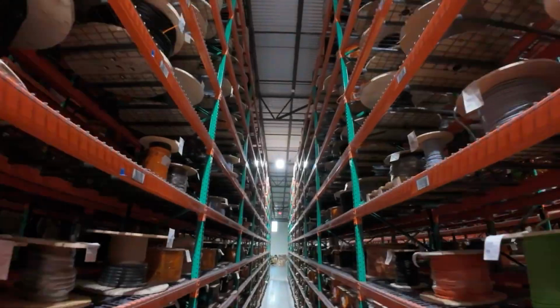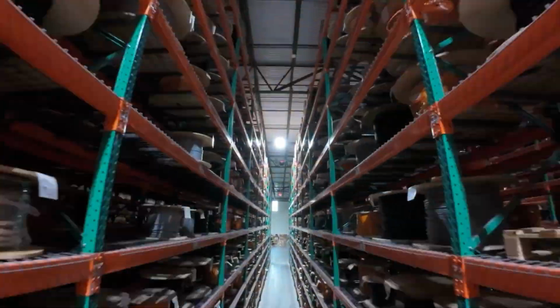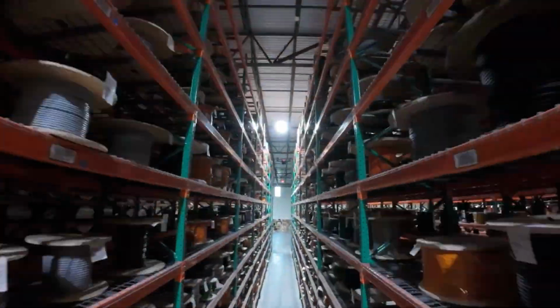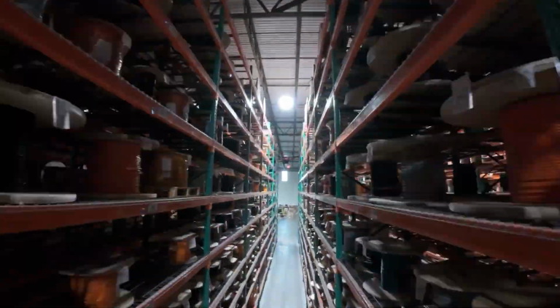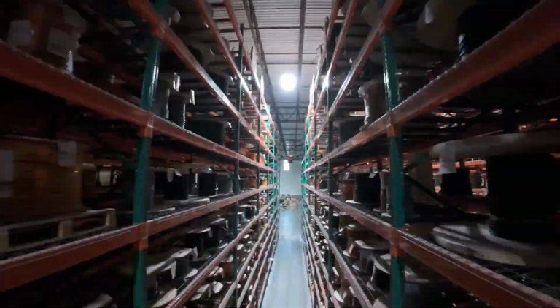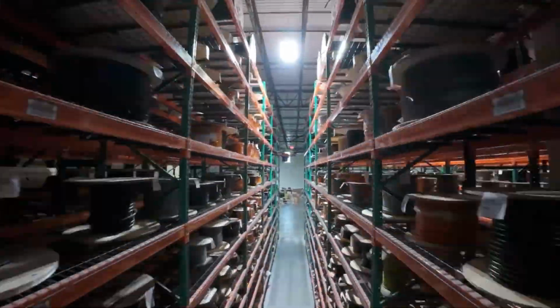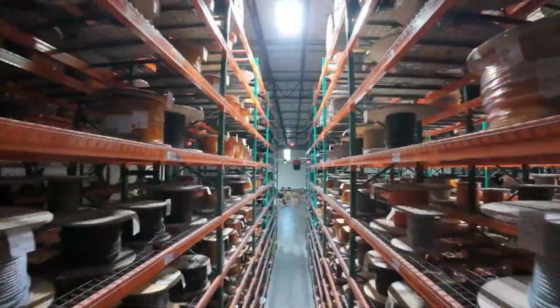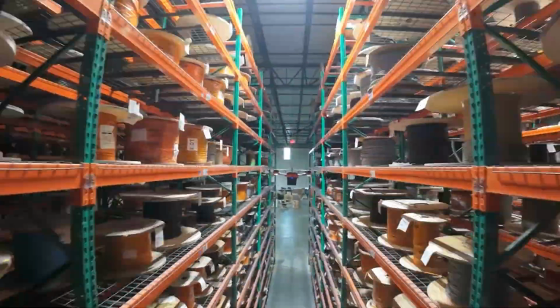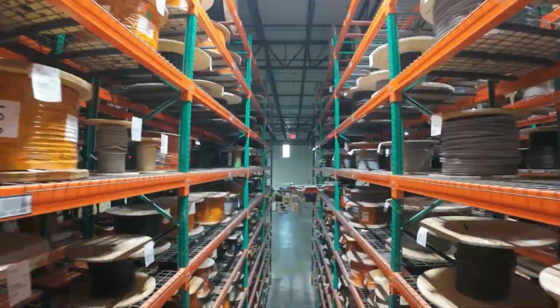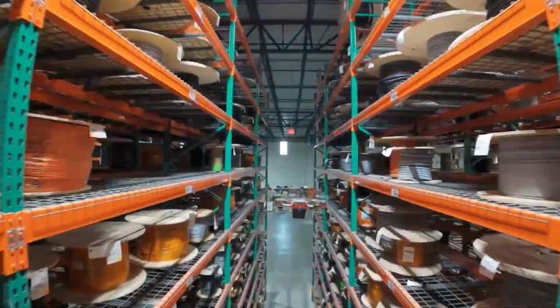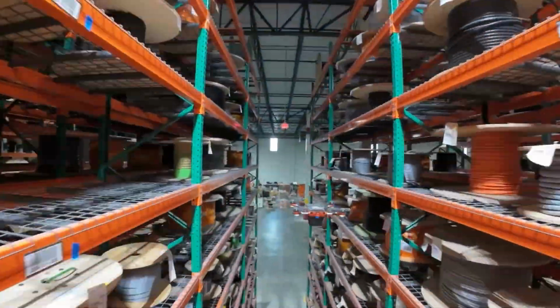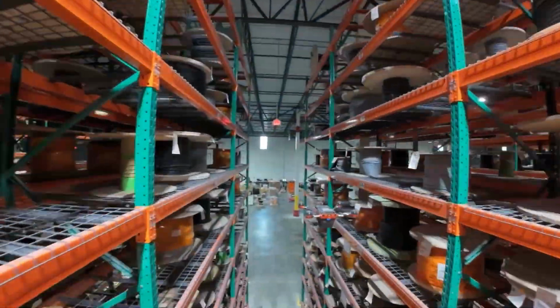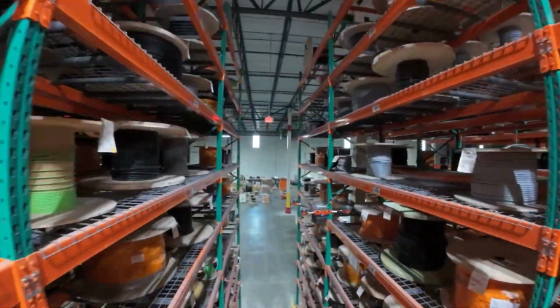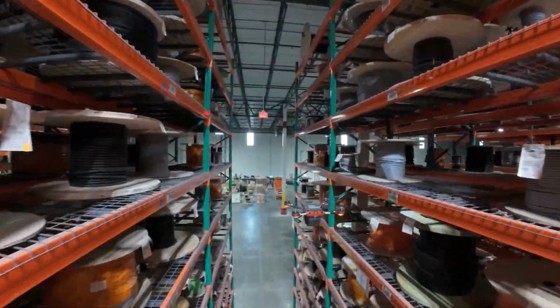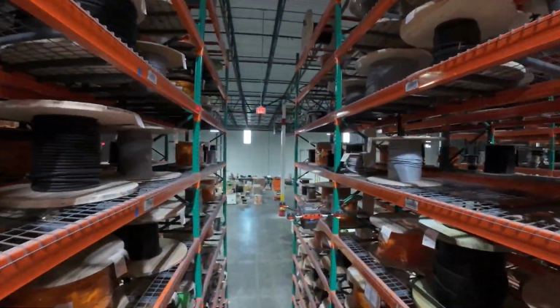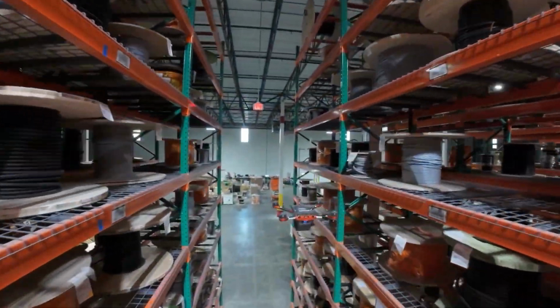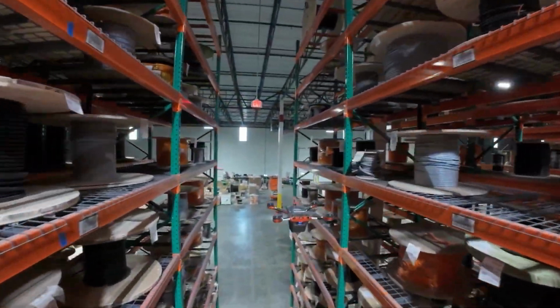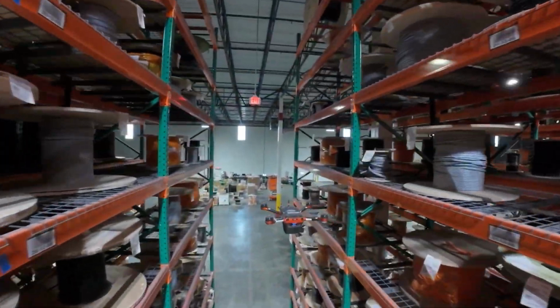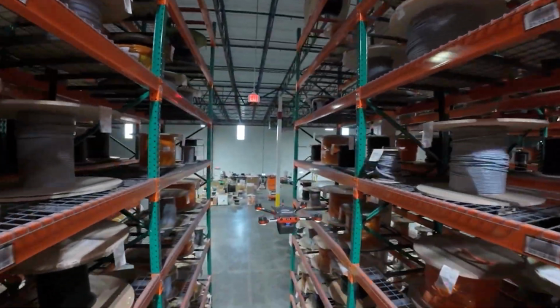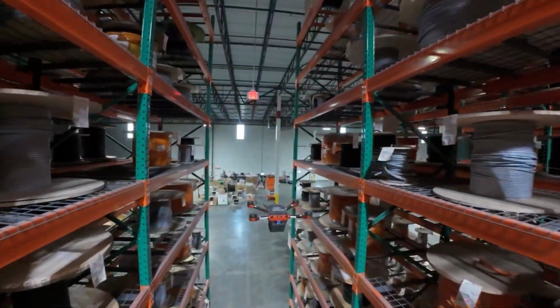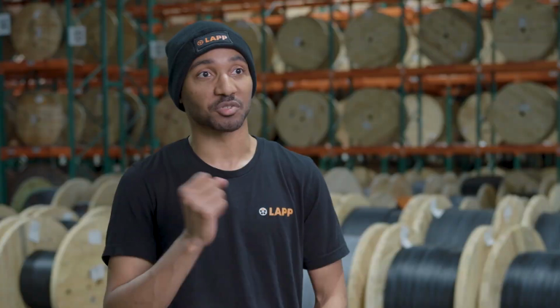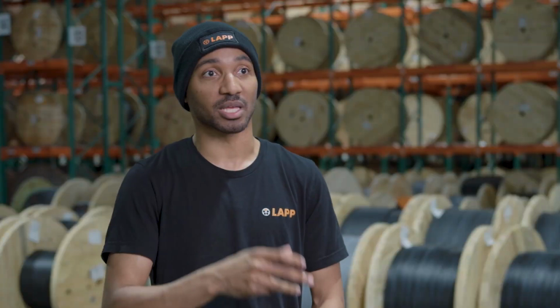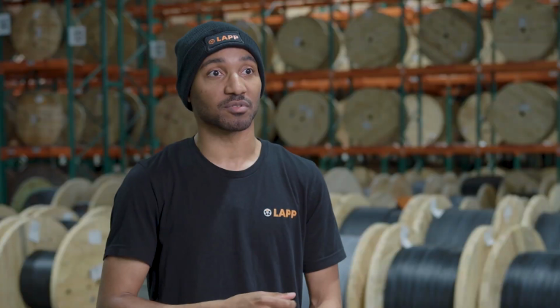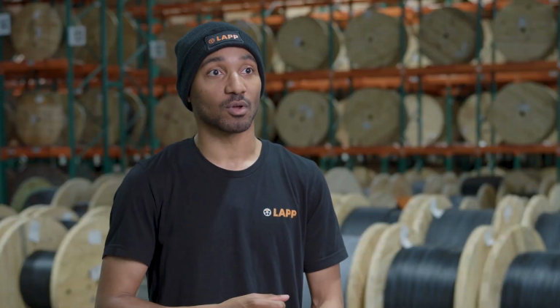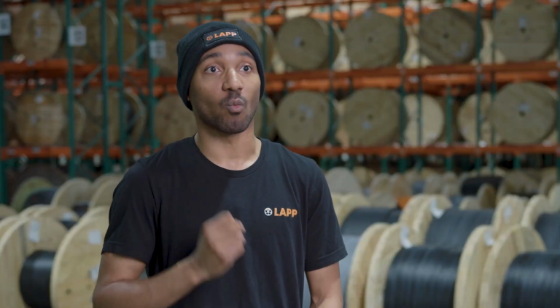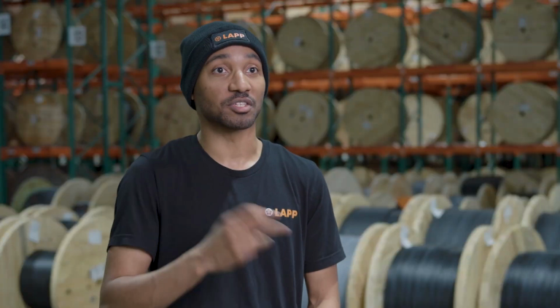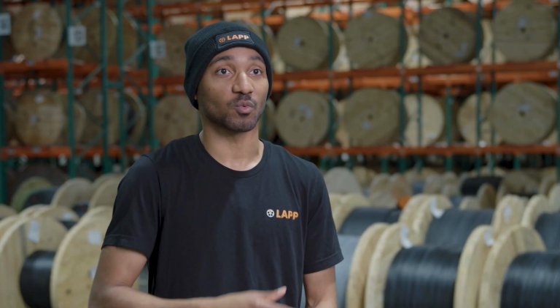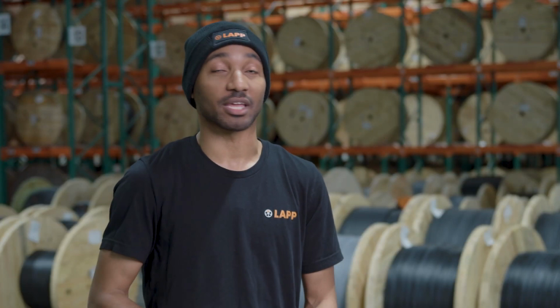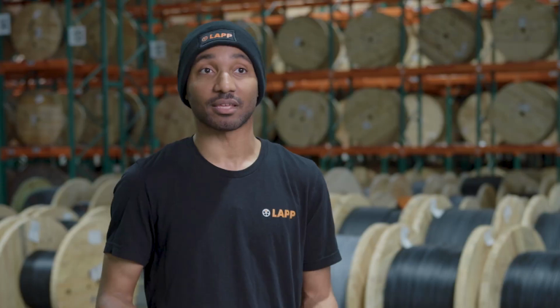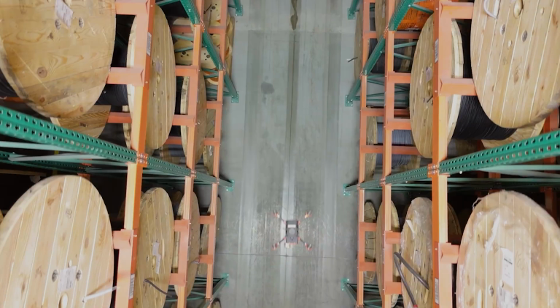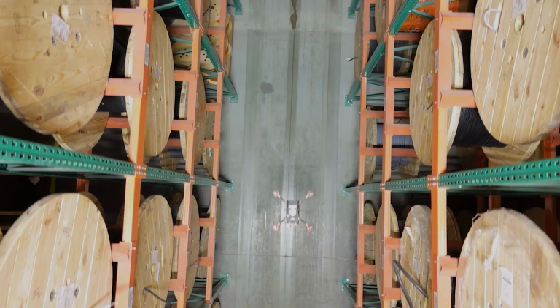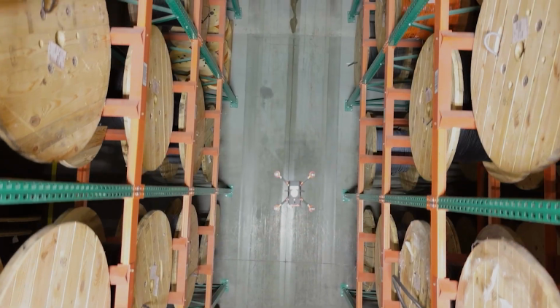Don't have to hop on the scissor lift every single day. I'm hopping on the scissor lift once a week, if that.